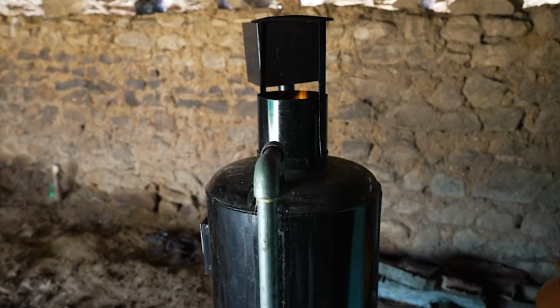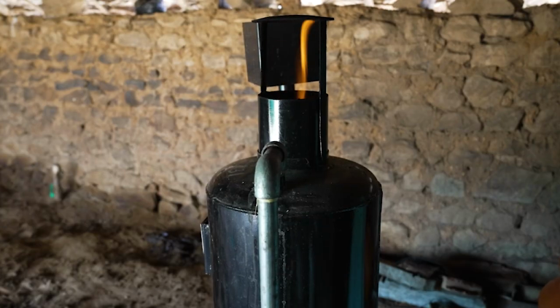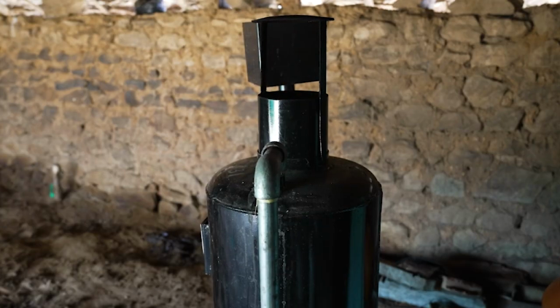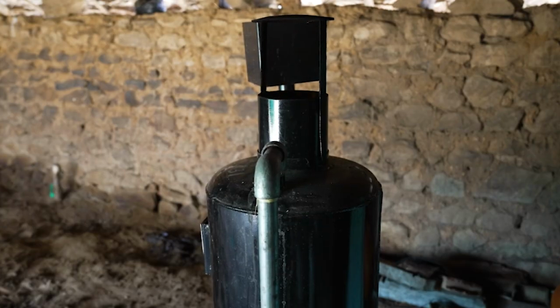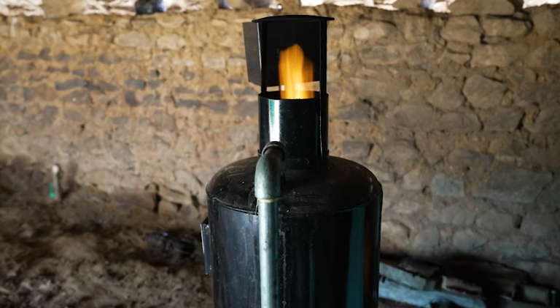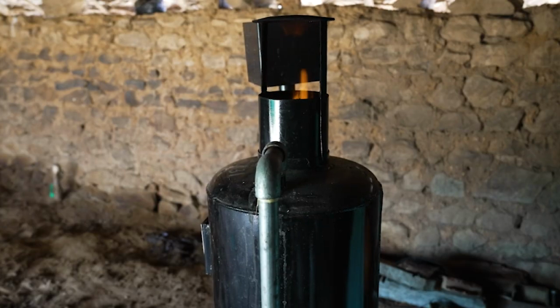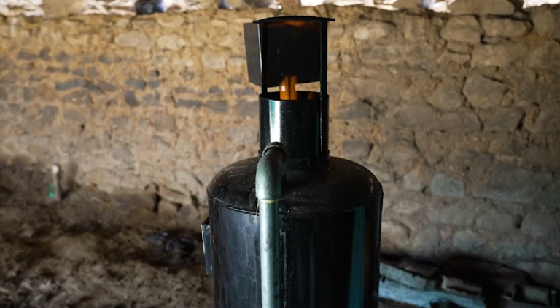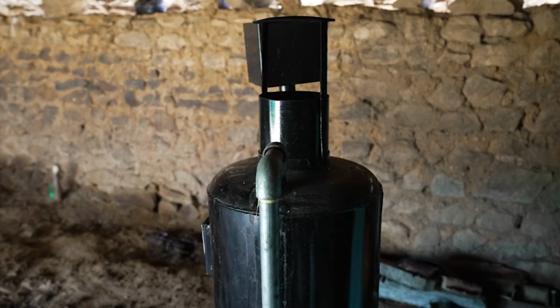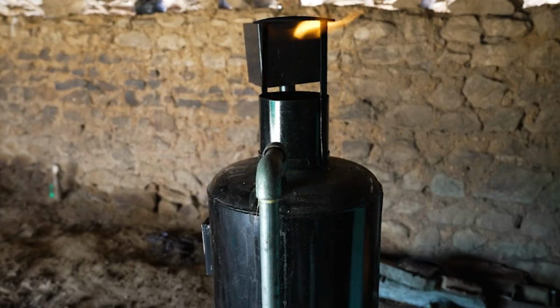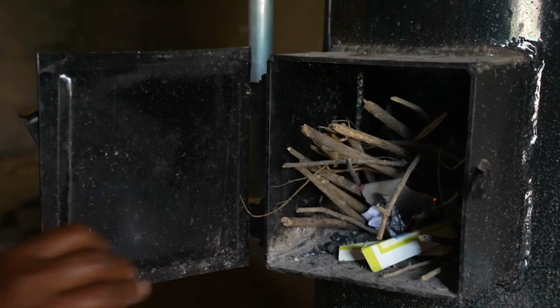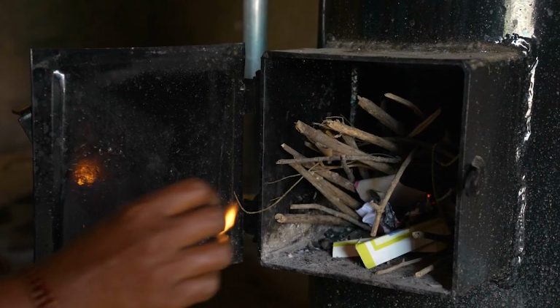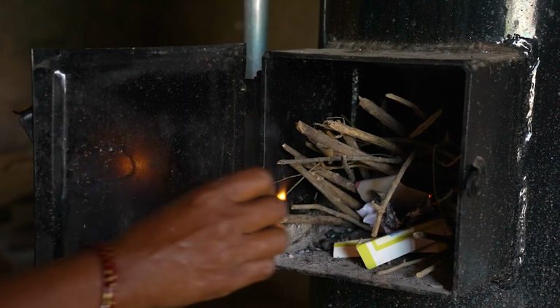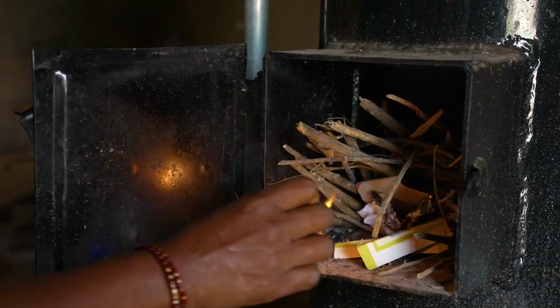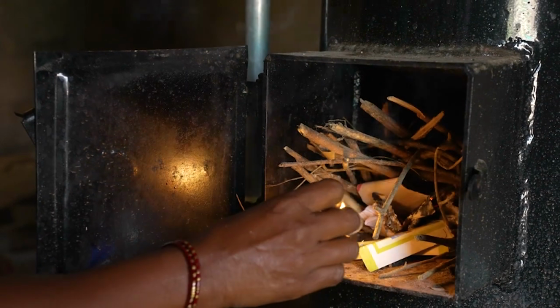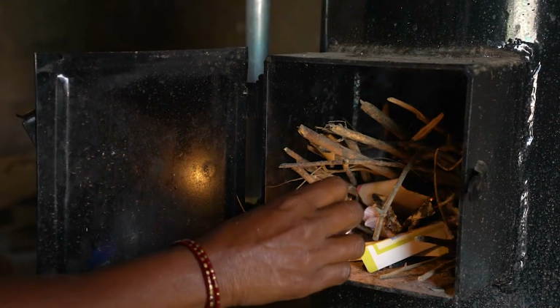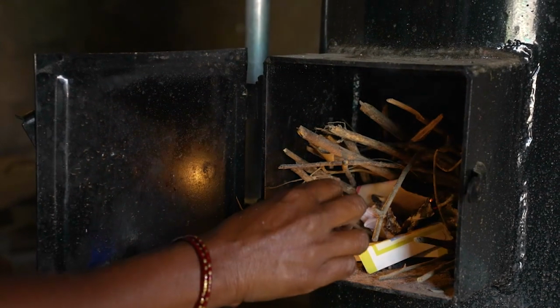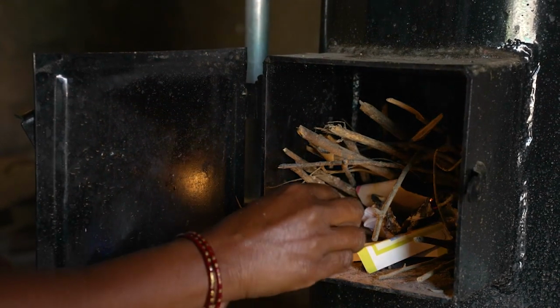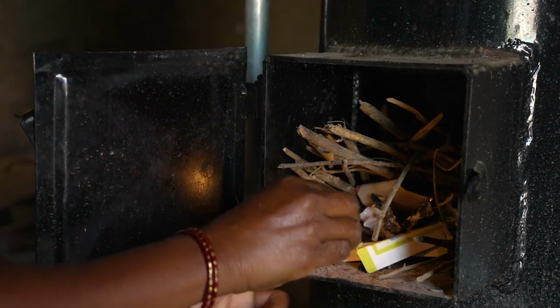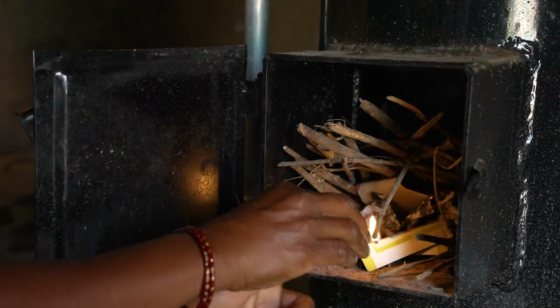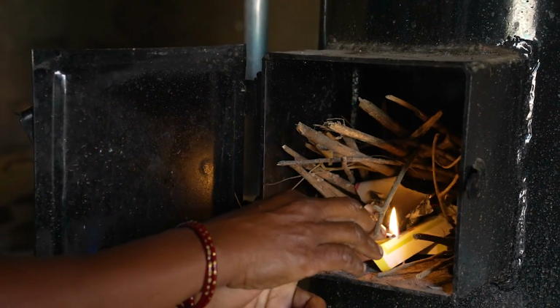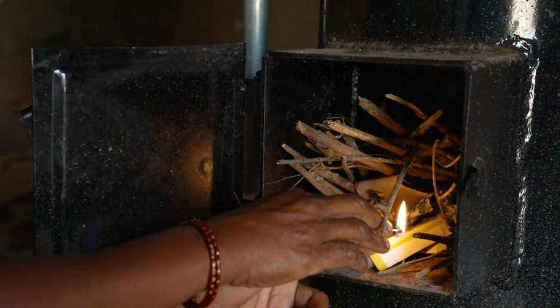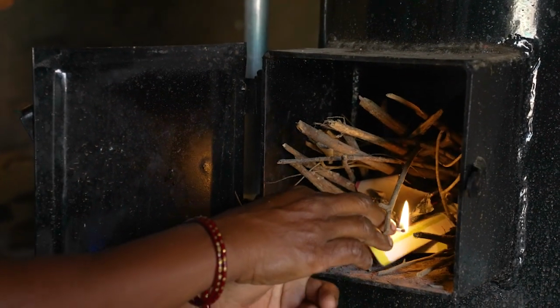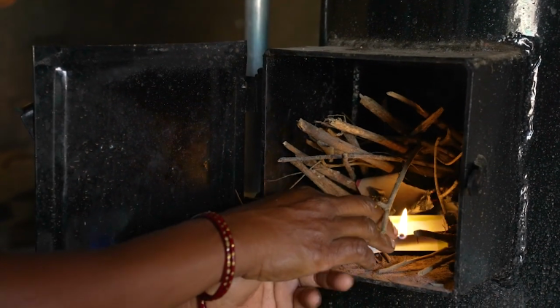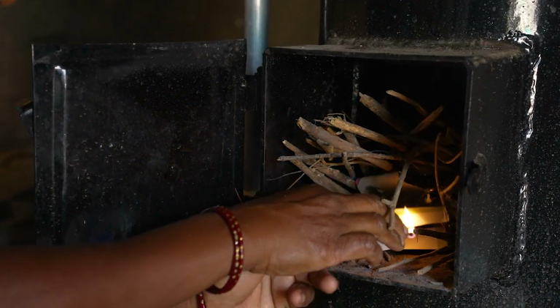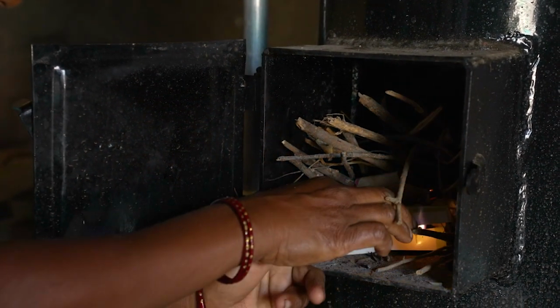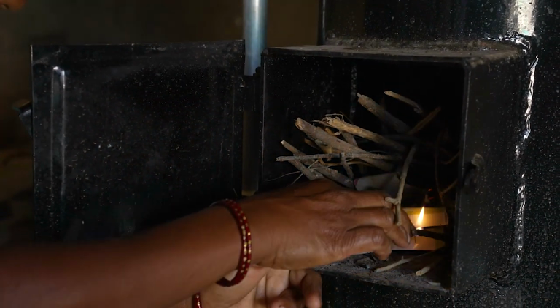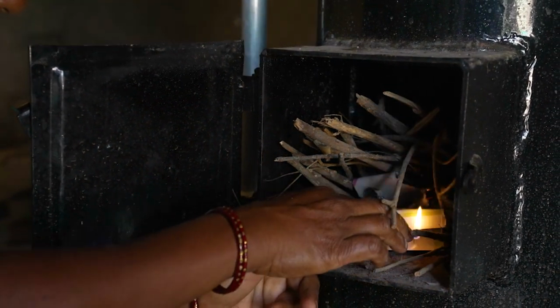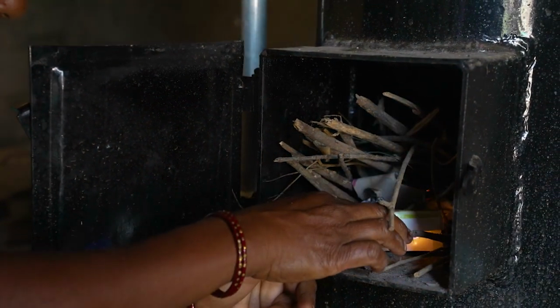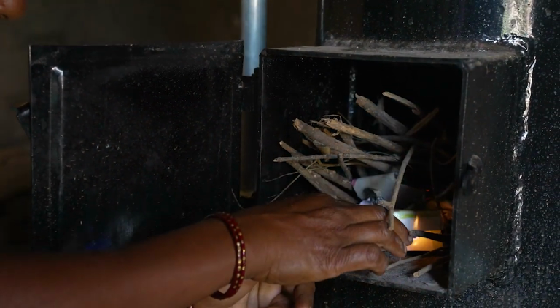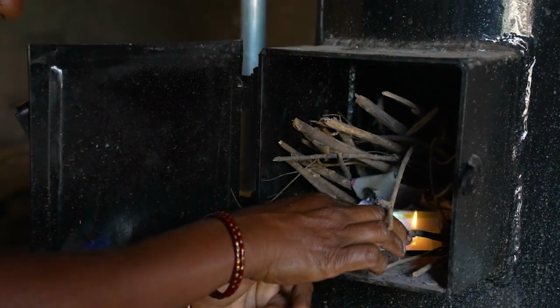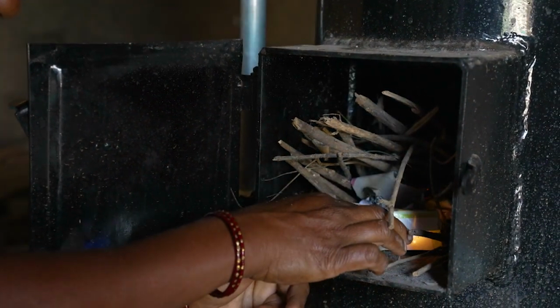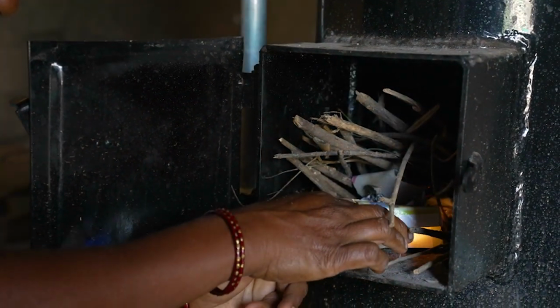This boiler works very well on small twigs as well as coconut shells and other materials available within the village.